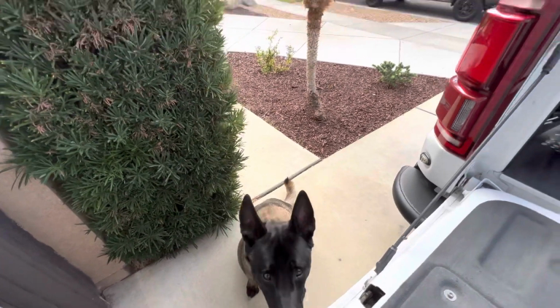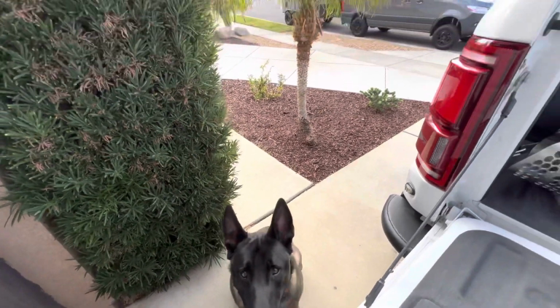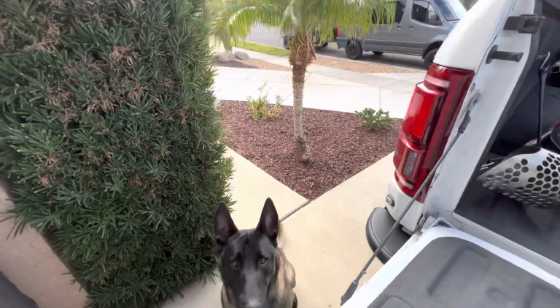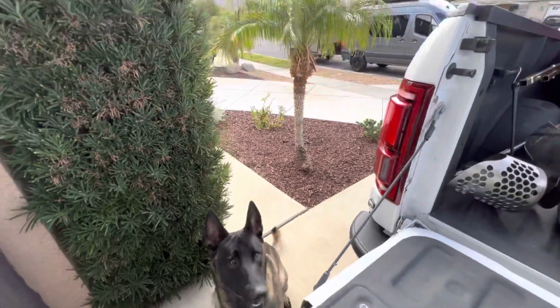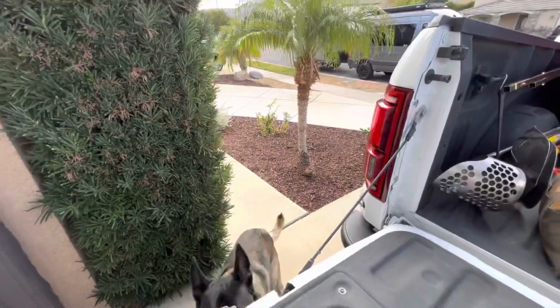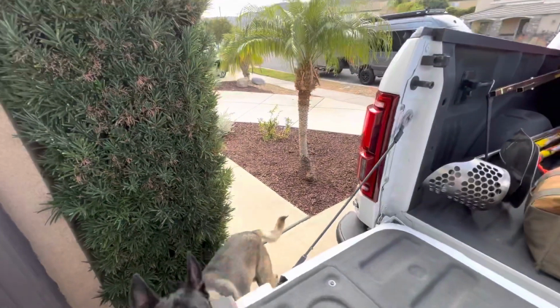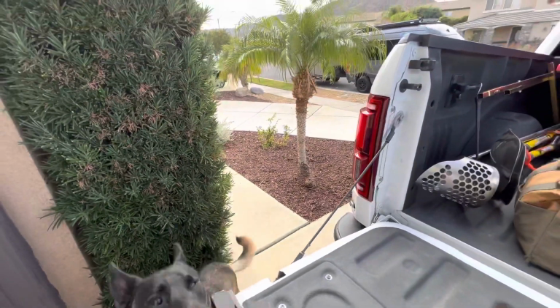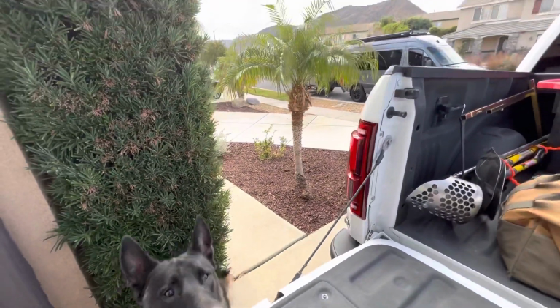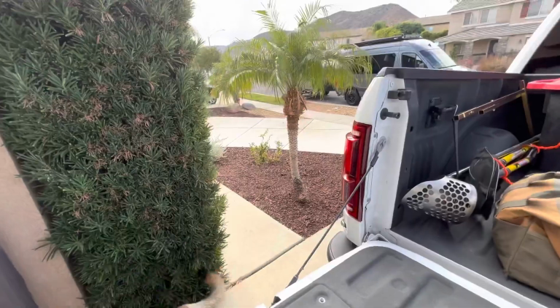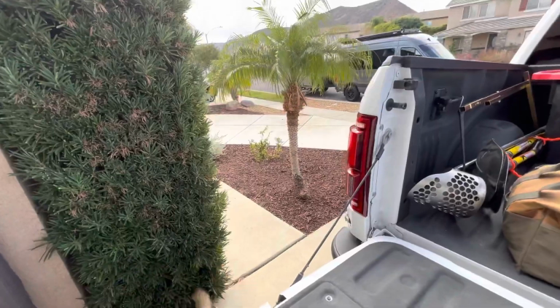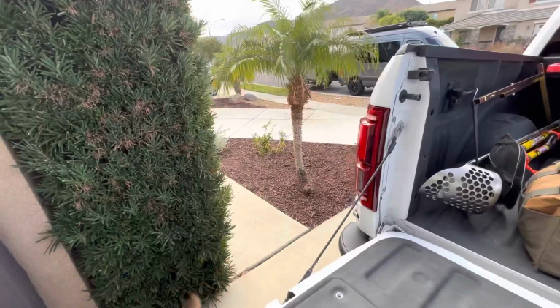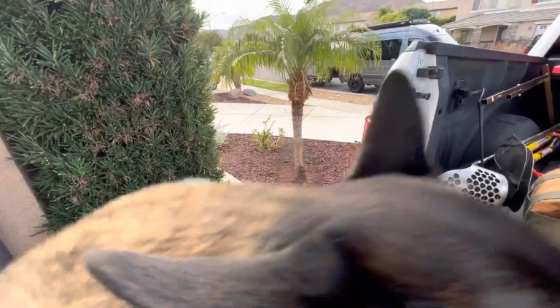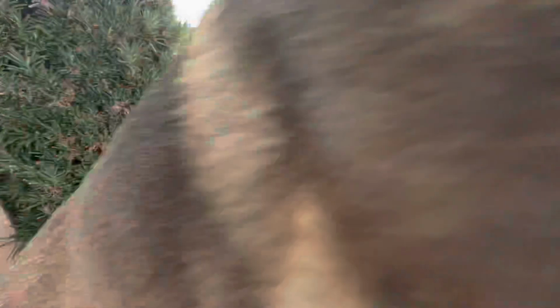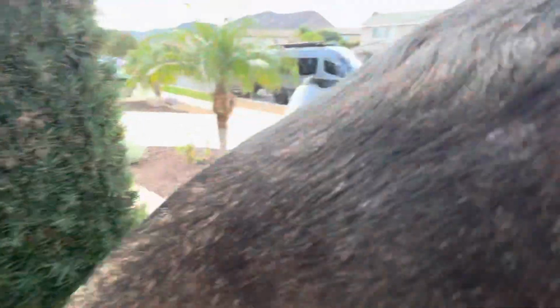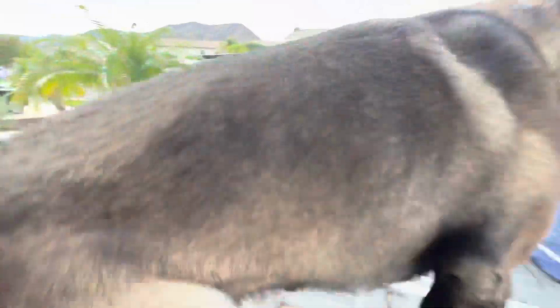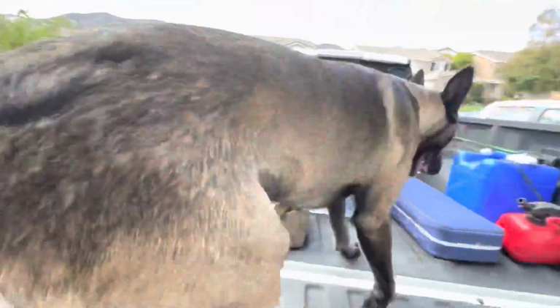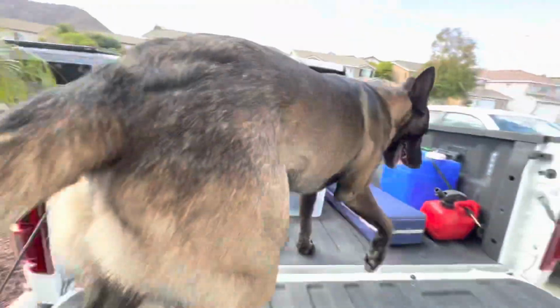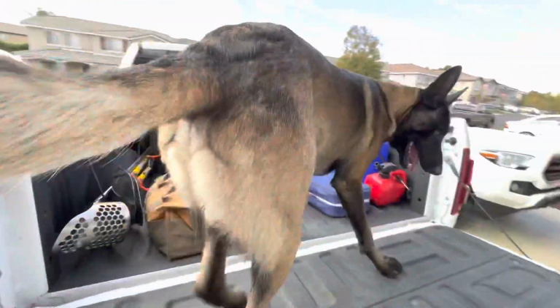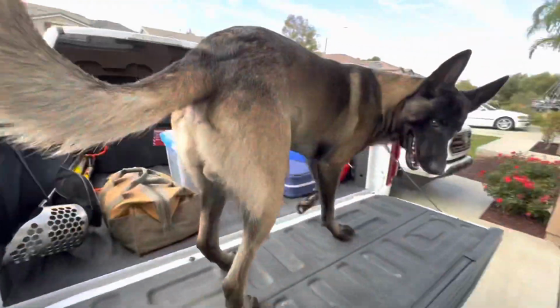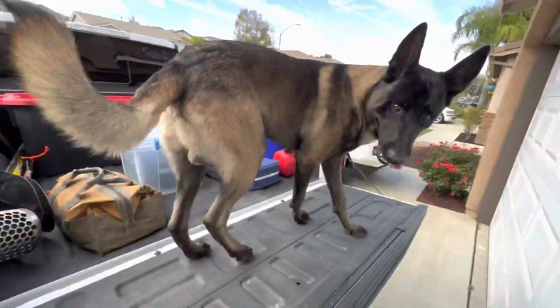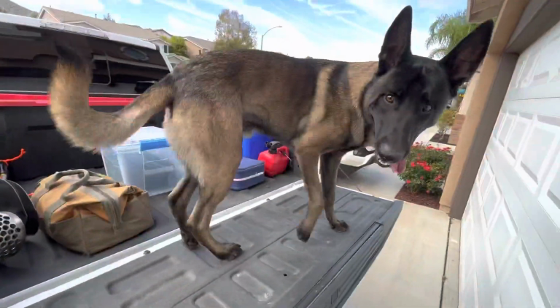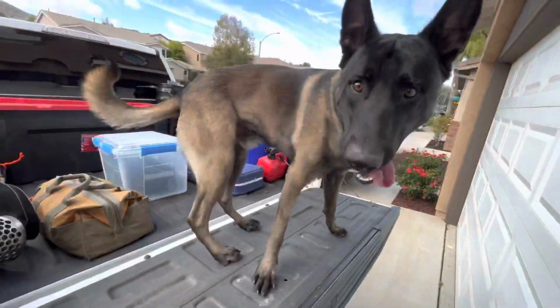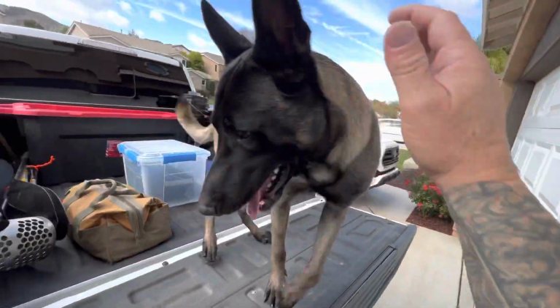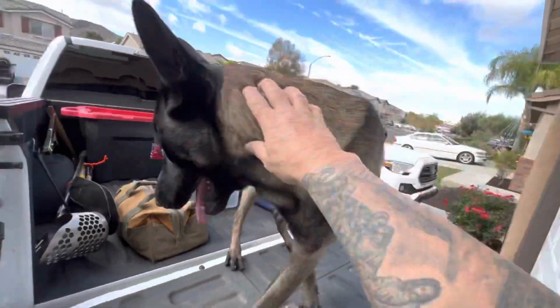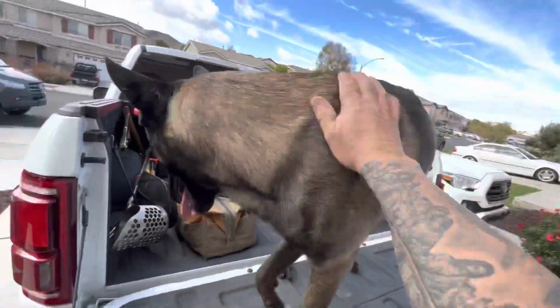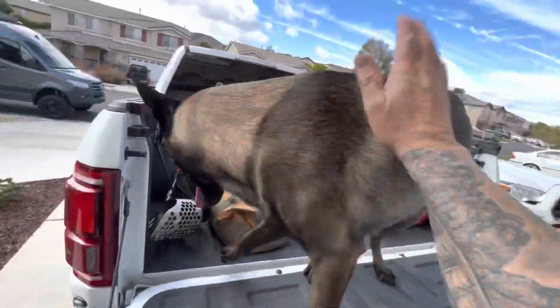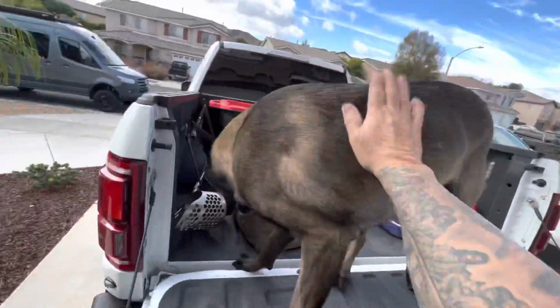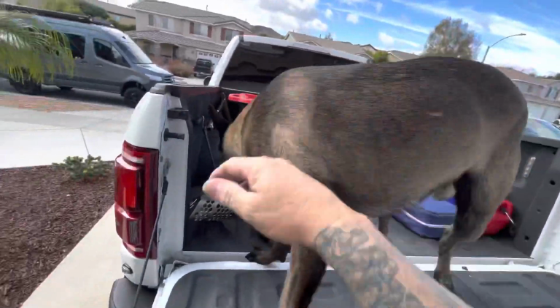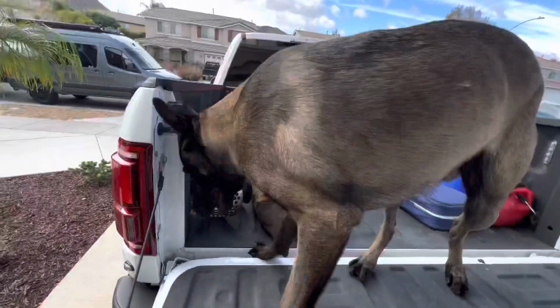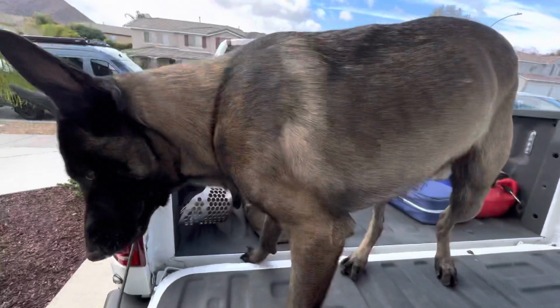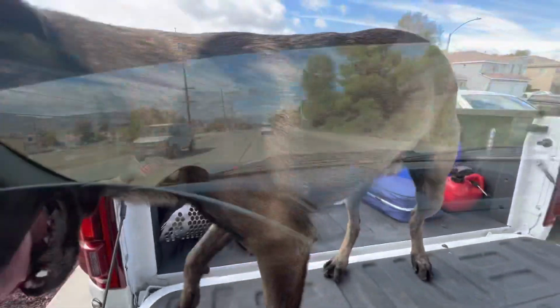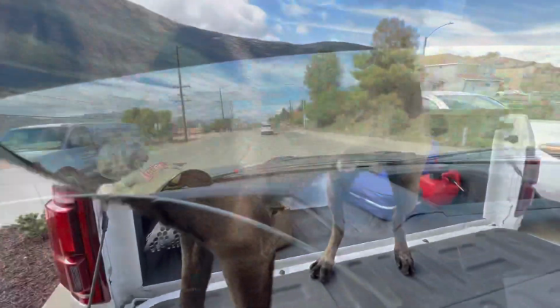Up, jump, you get up there — good boy, good job Damascus. Alright!